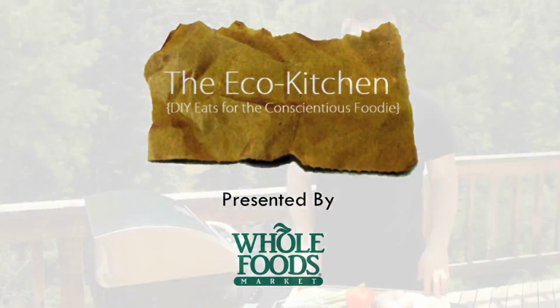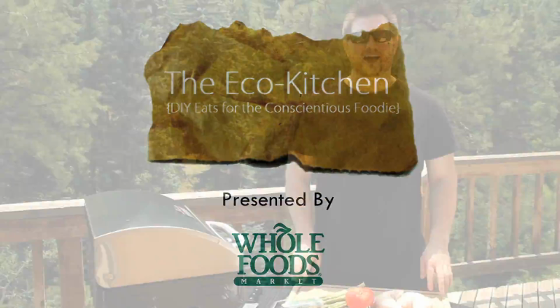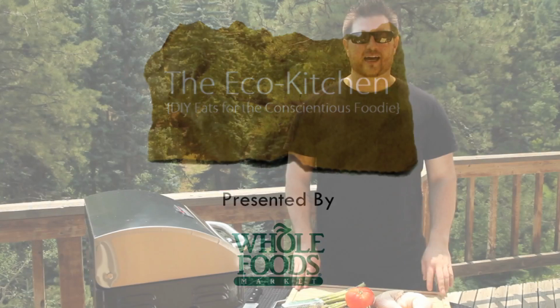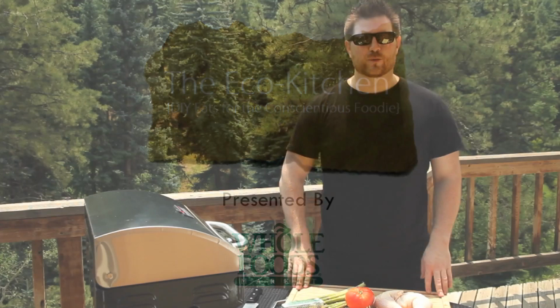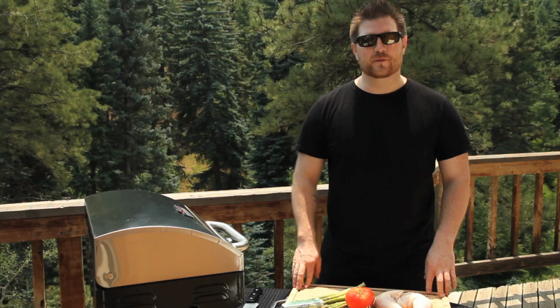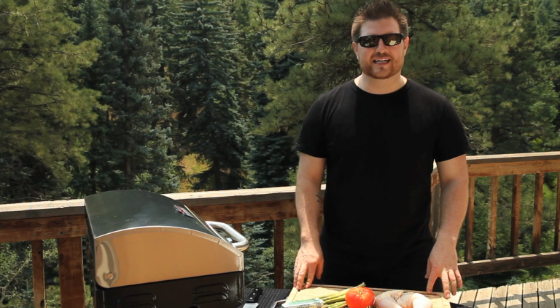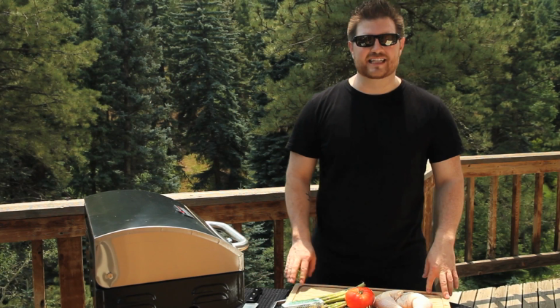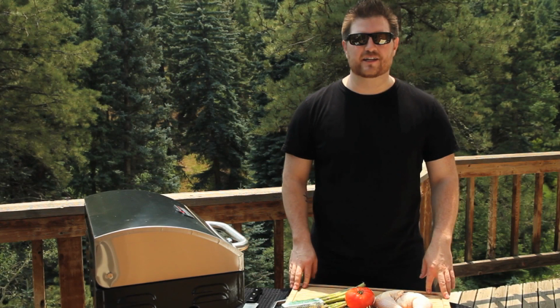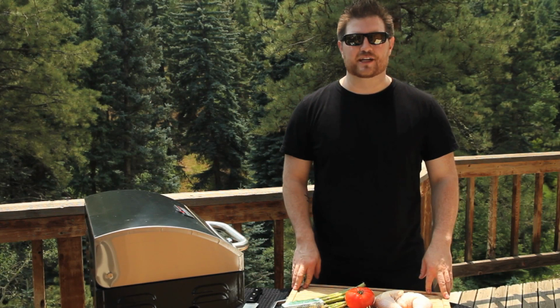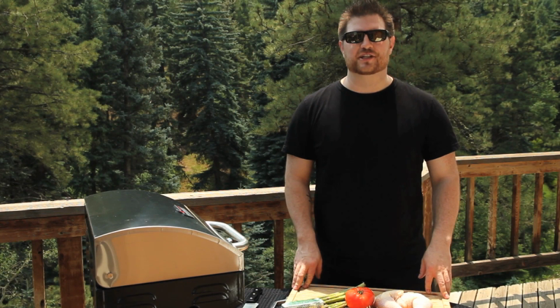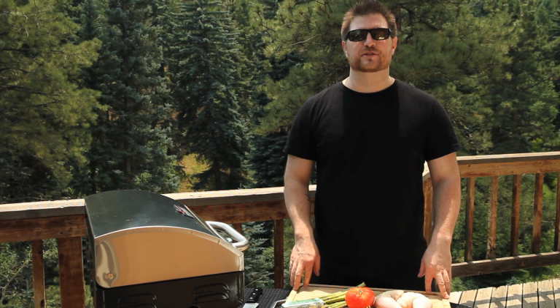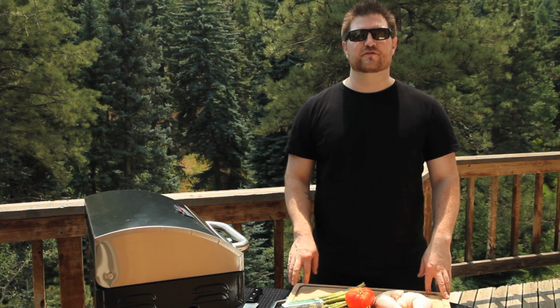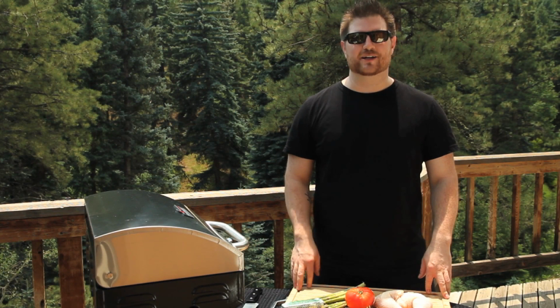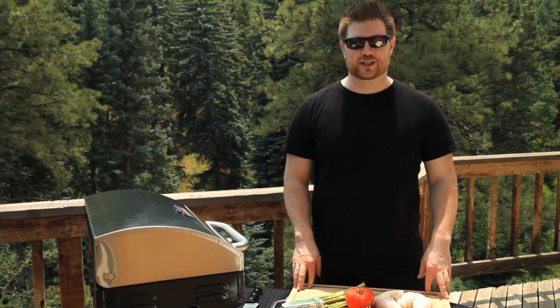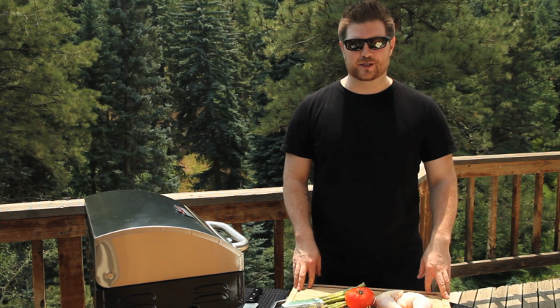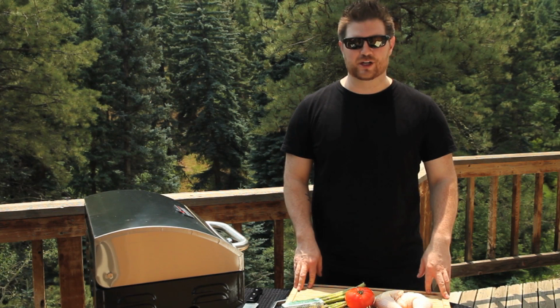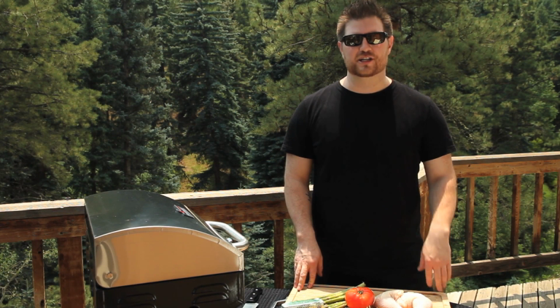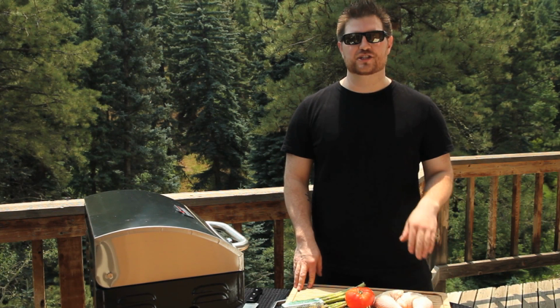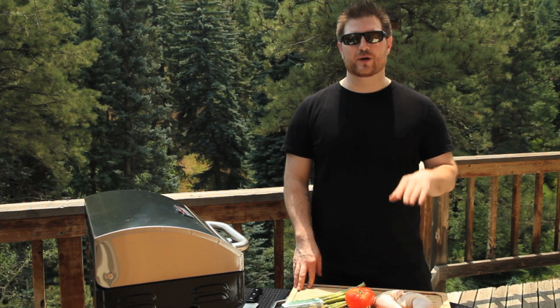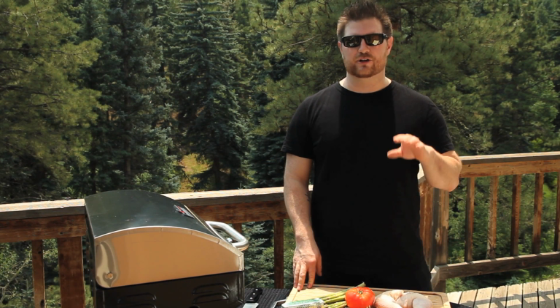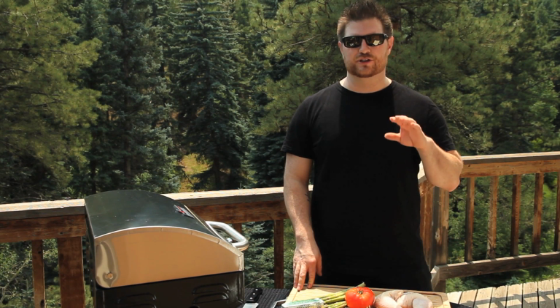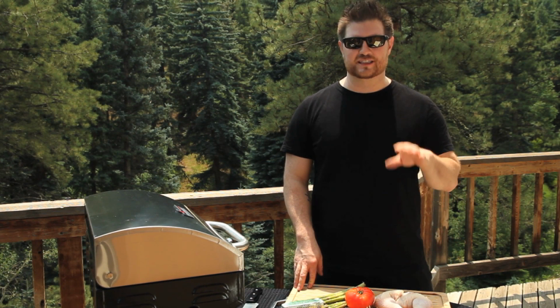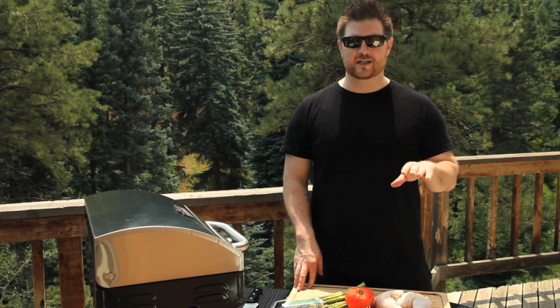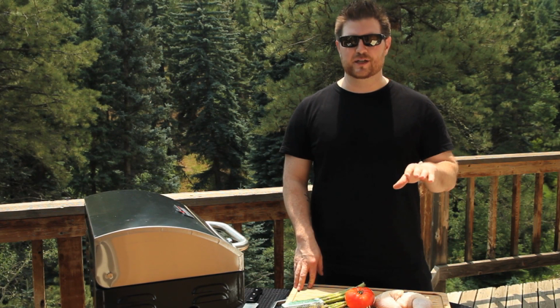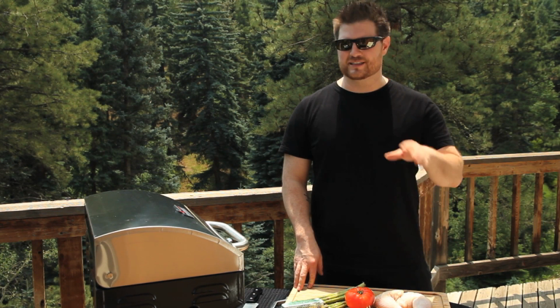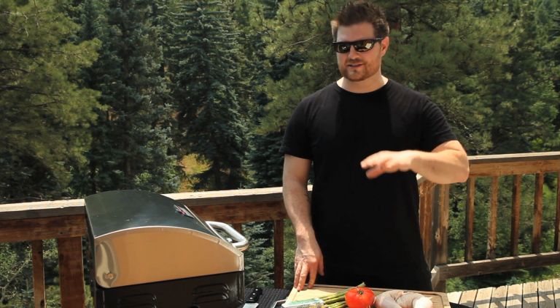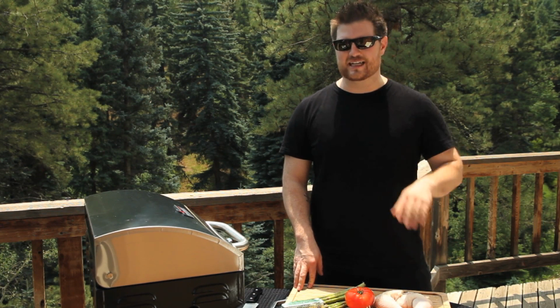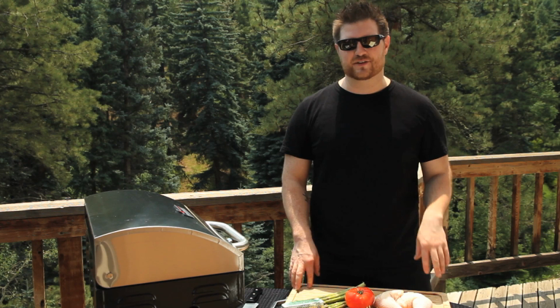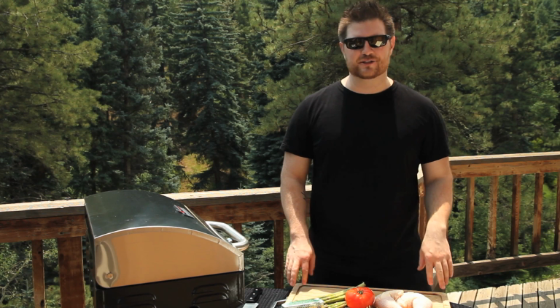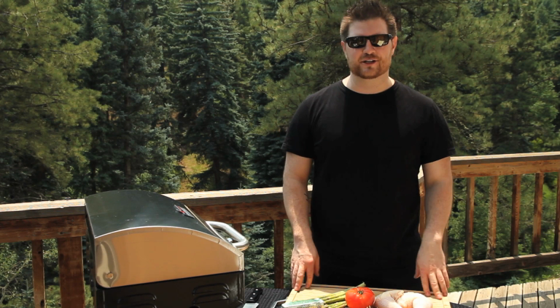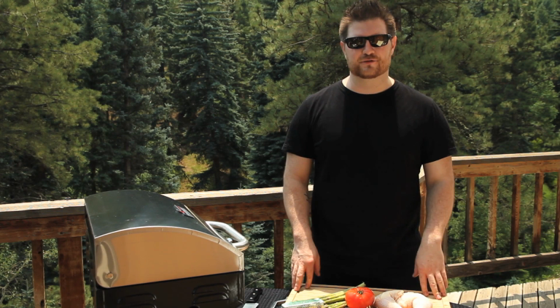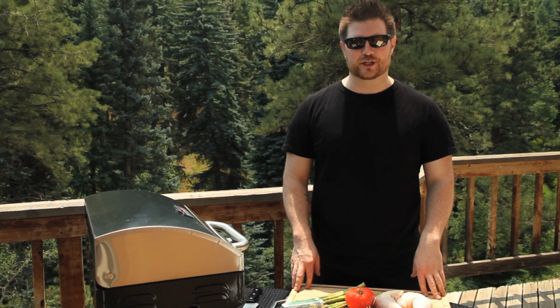Hi guys, welcome back to the Eco Kitchen. I'm Chef Michael Keen. We're here to teach you how to cook sustainably while still satisfying your inner foodie.